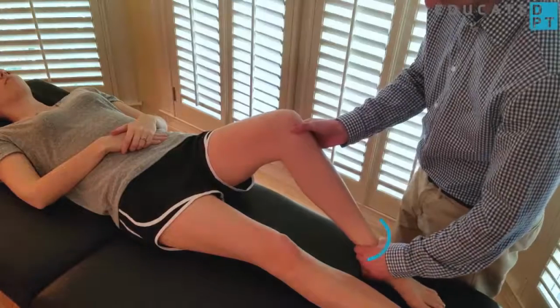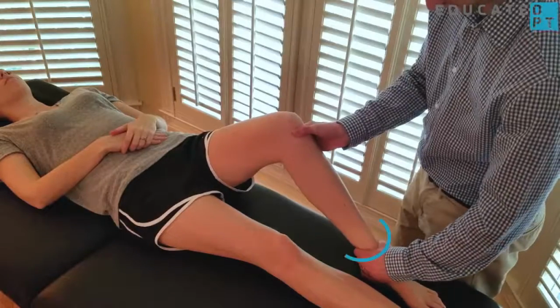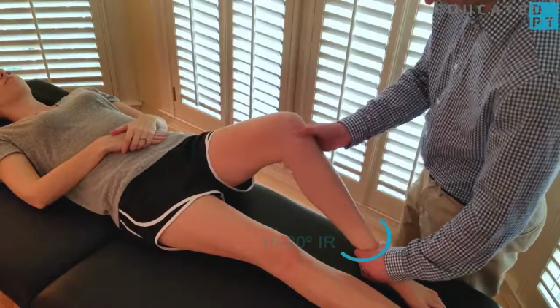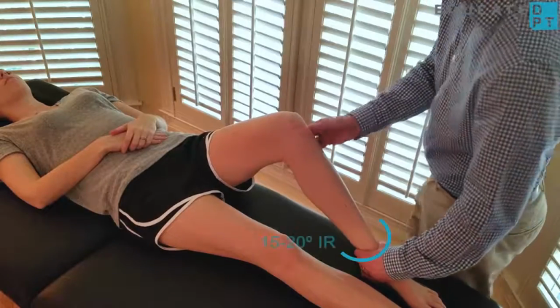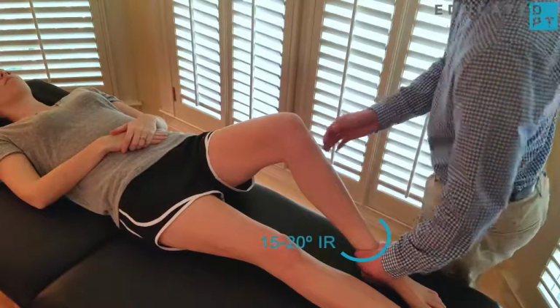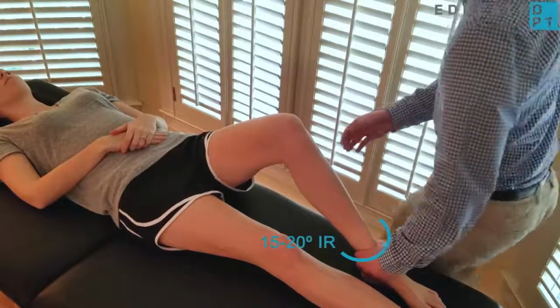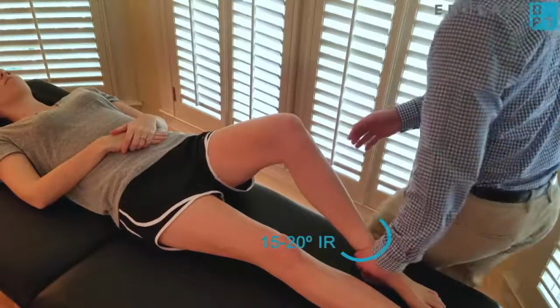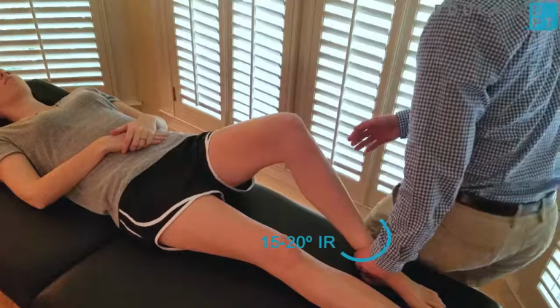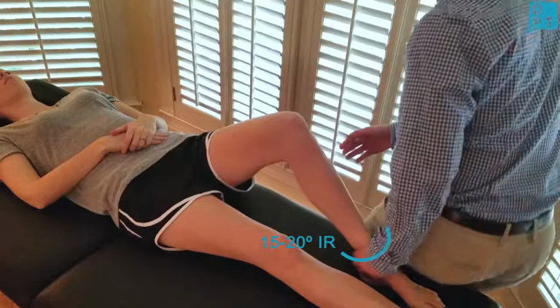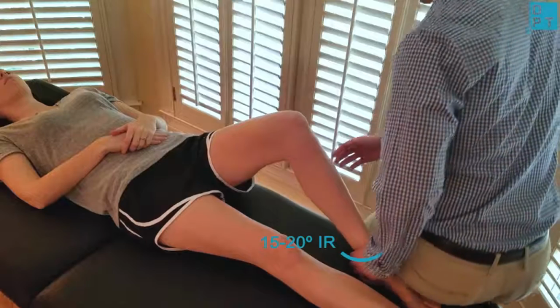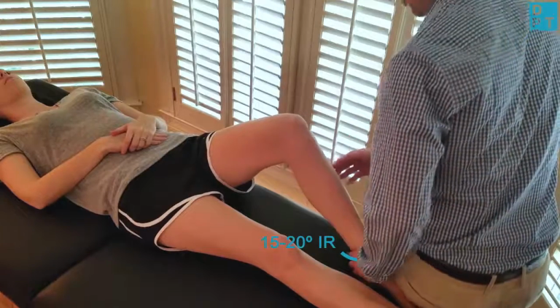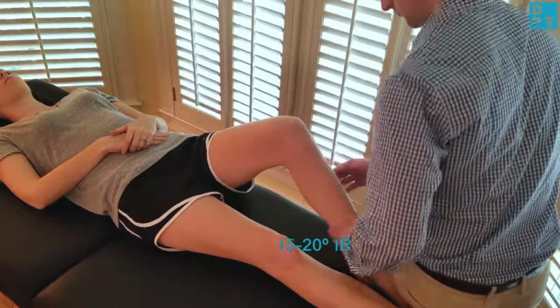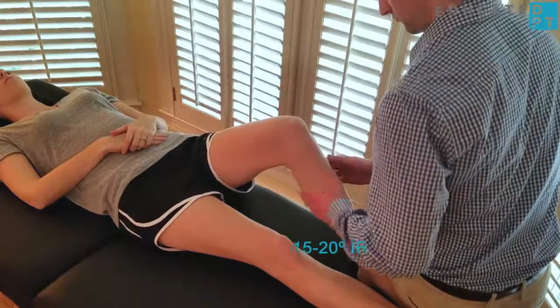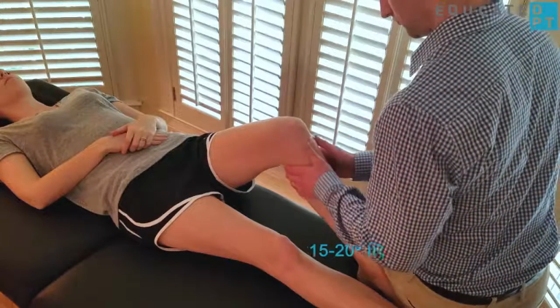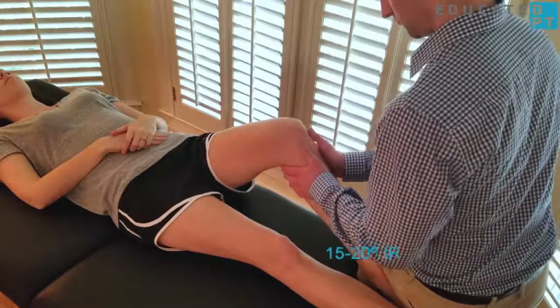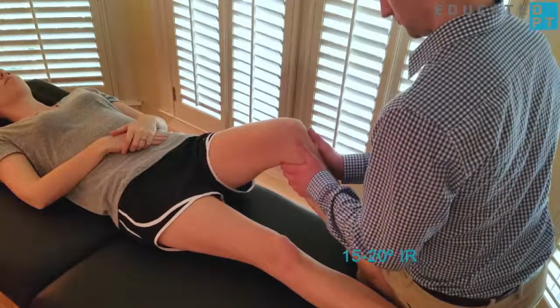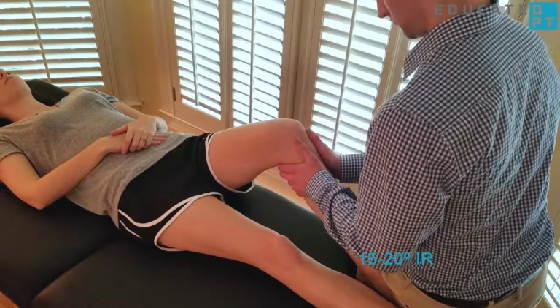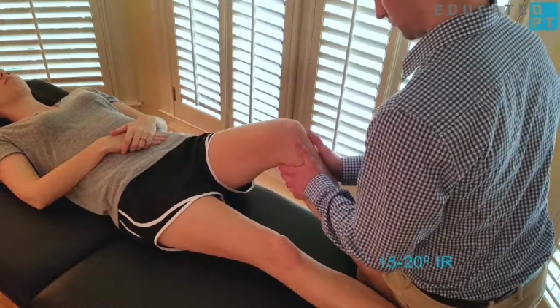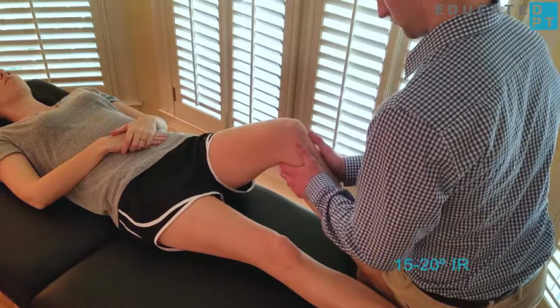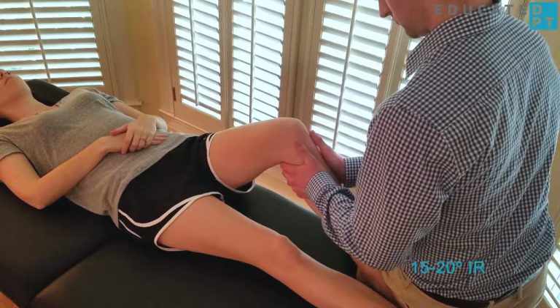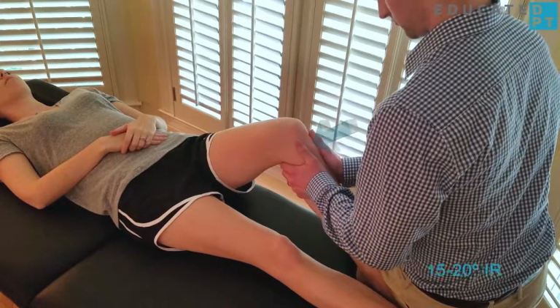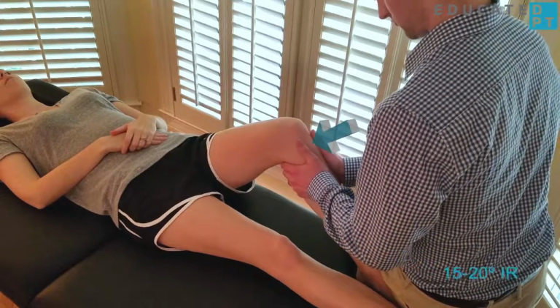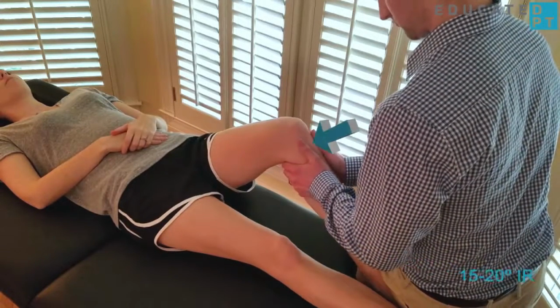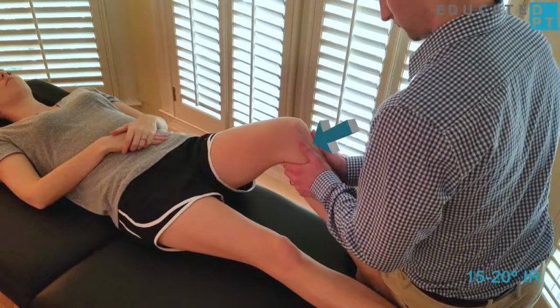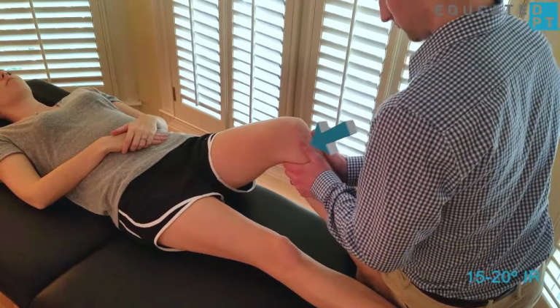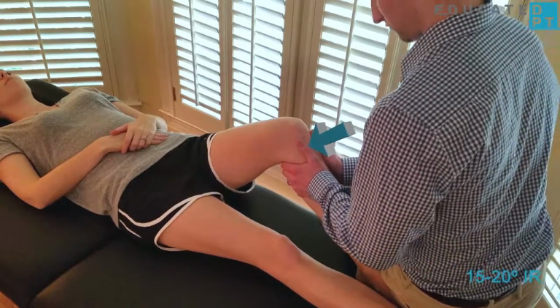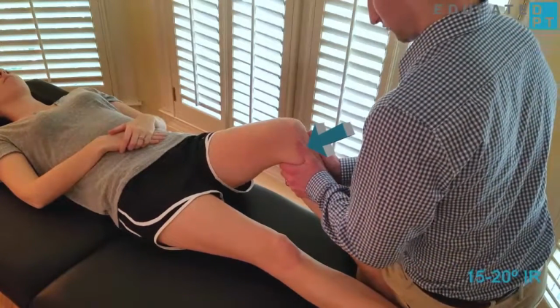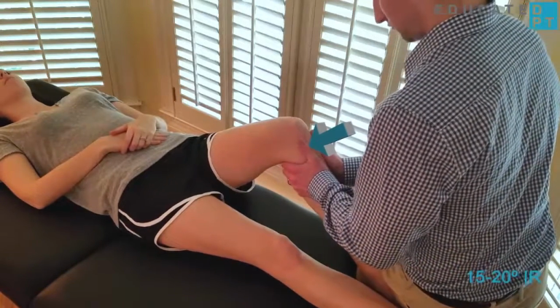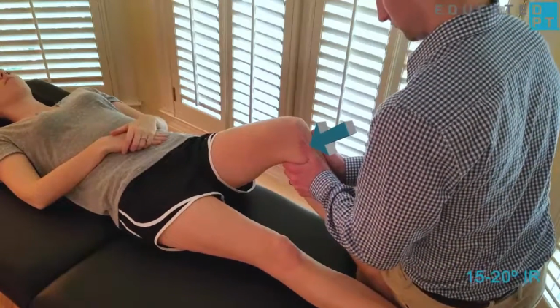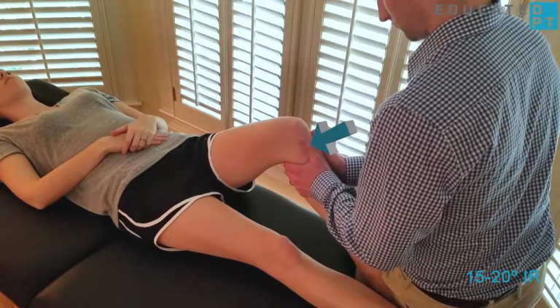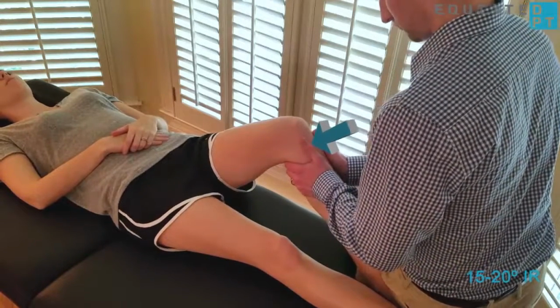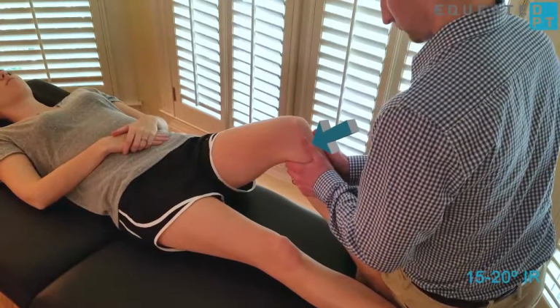The tibia is placed in approximately 15 to 20 degrees of internal rotation to test for posterior medial instability.